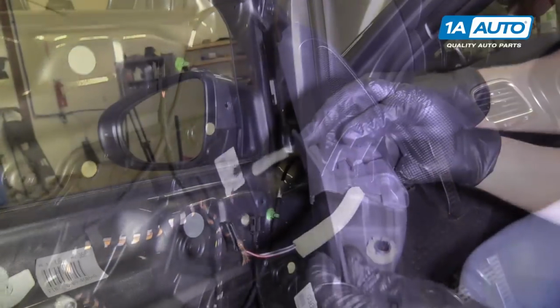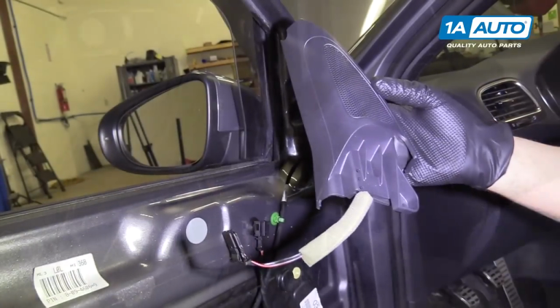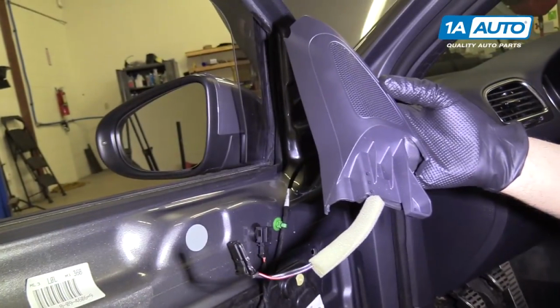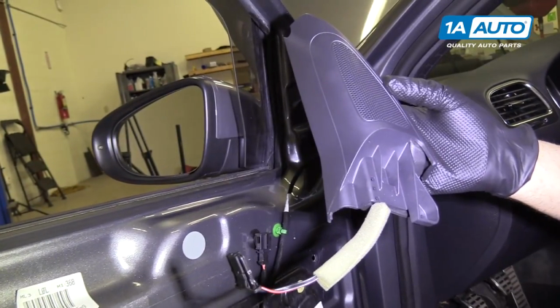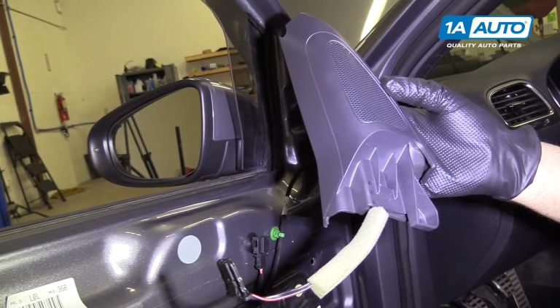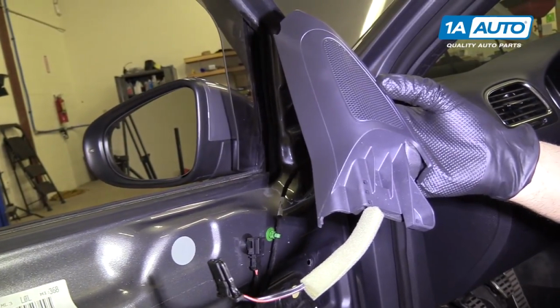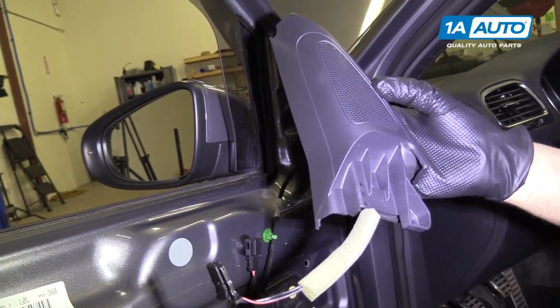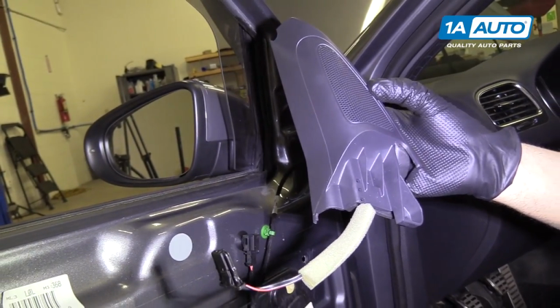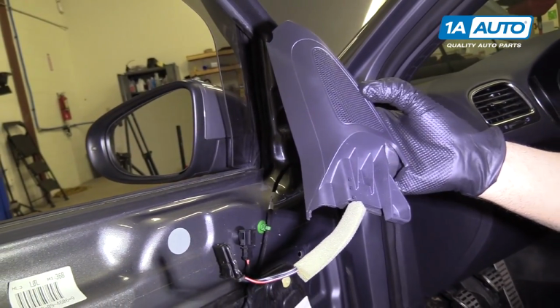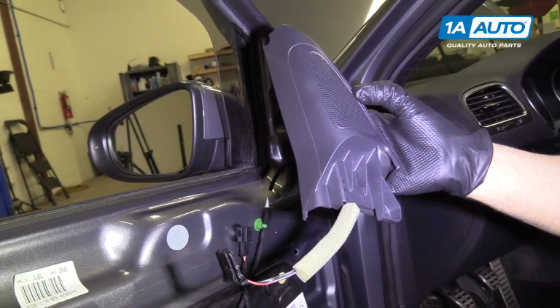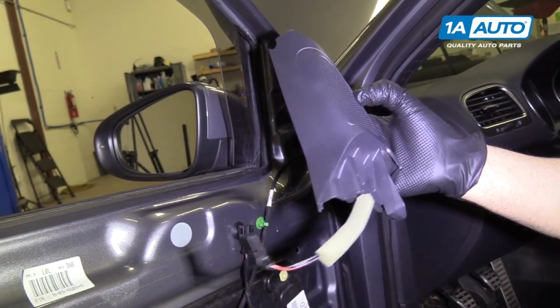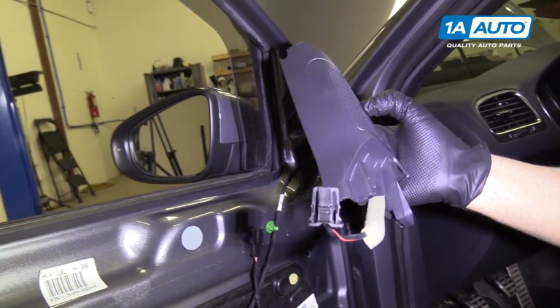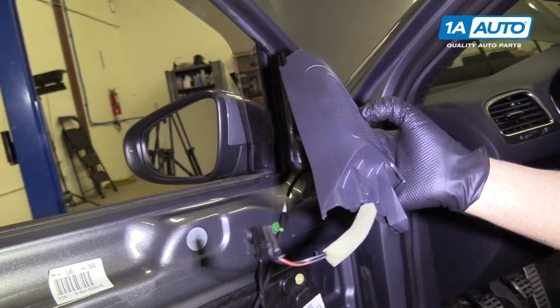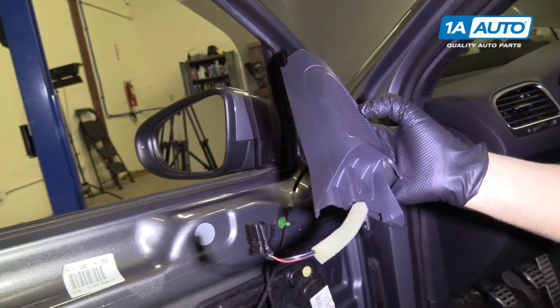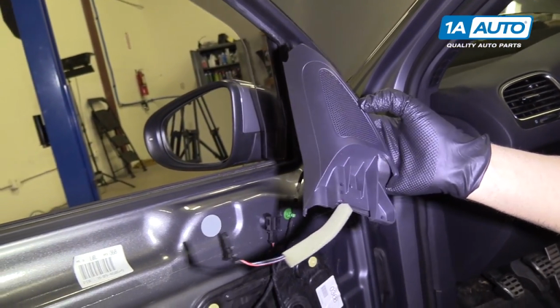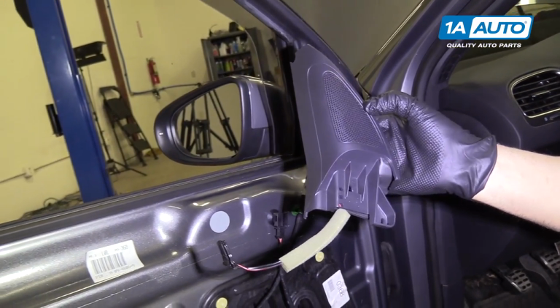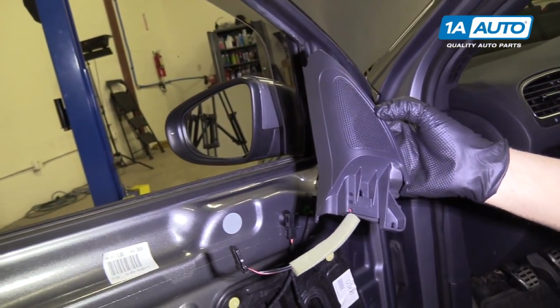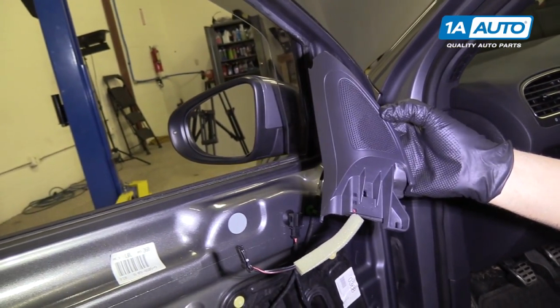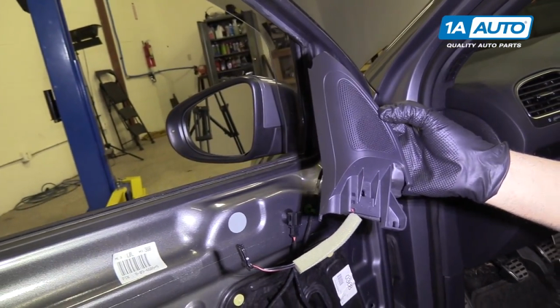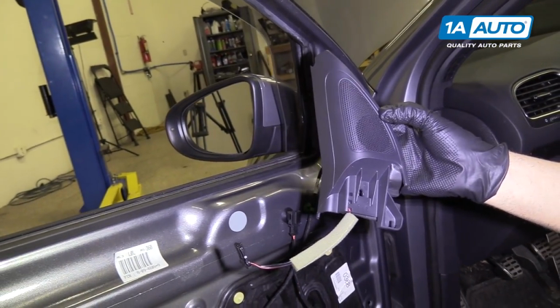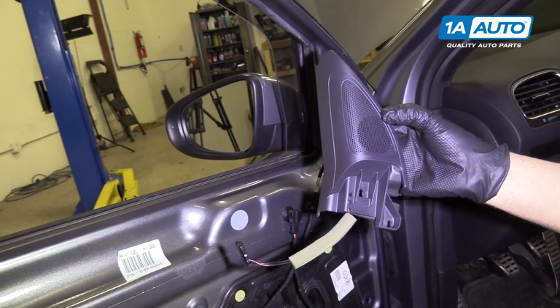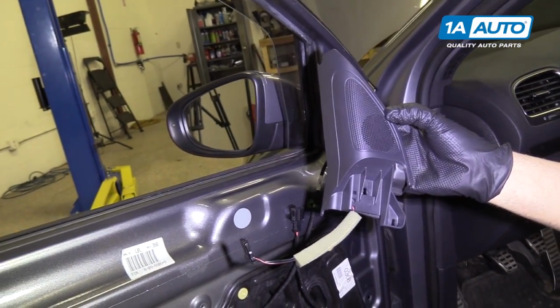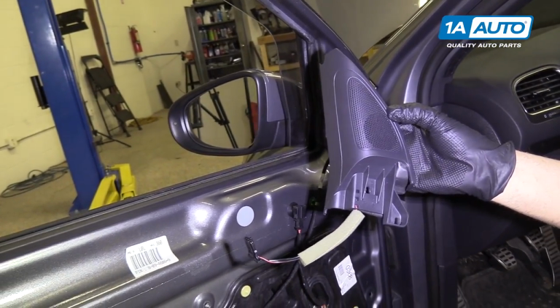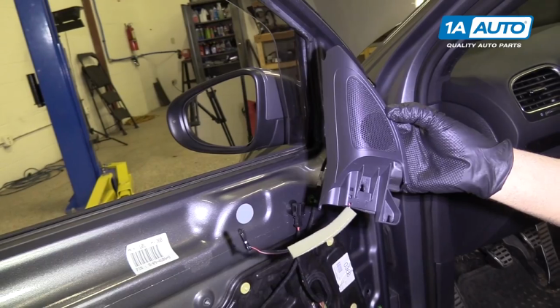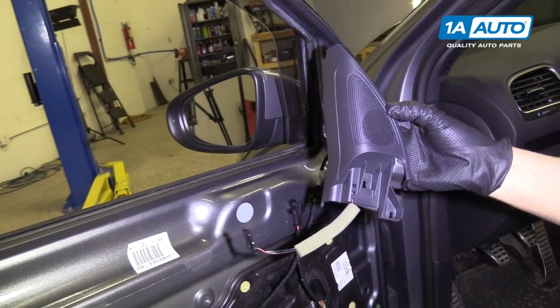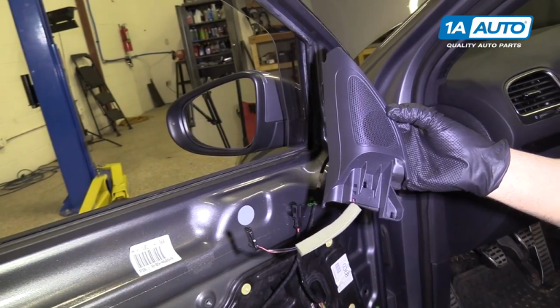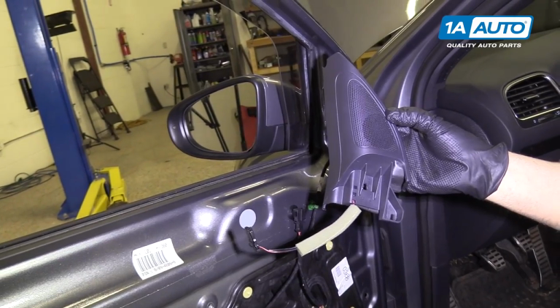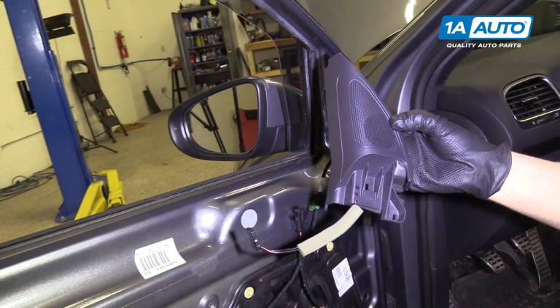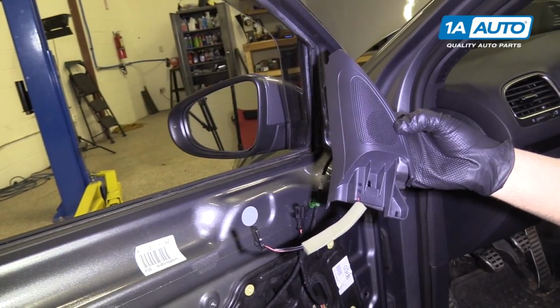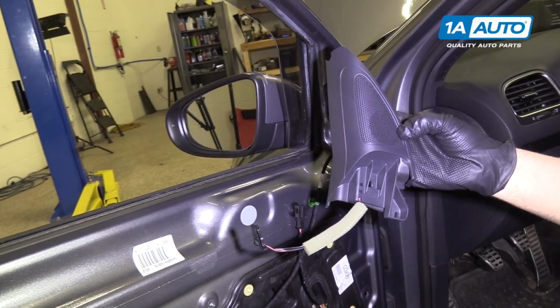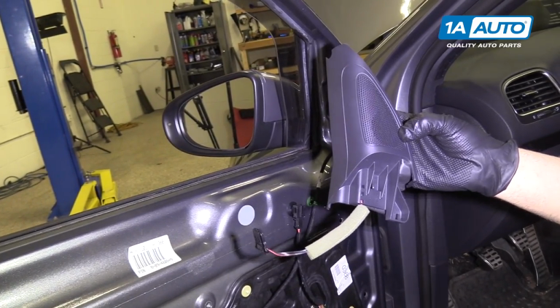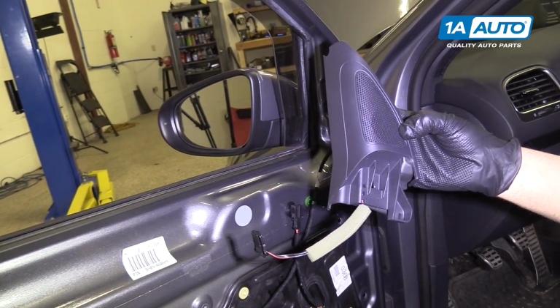Here's your tweeter speaker for your driver's door — same as the passenger door.